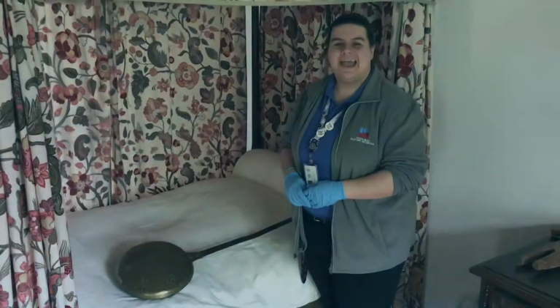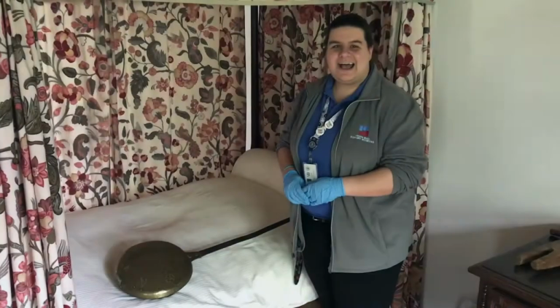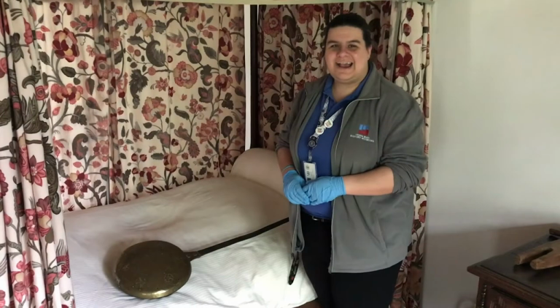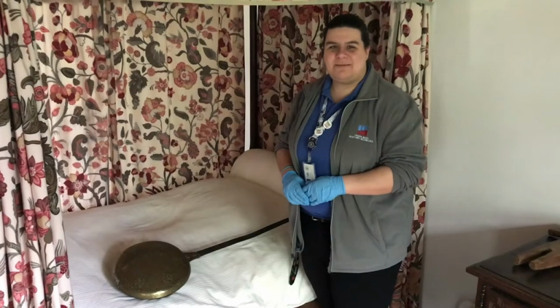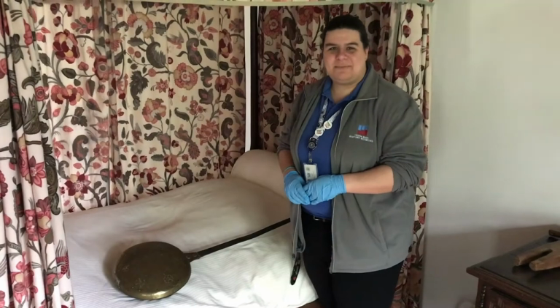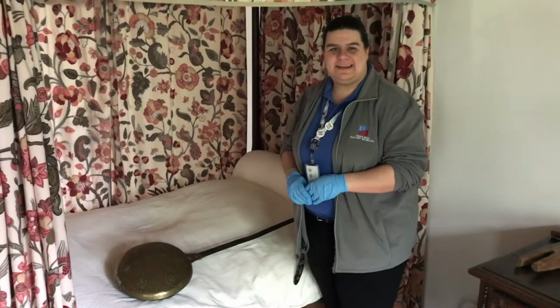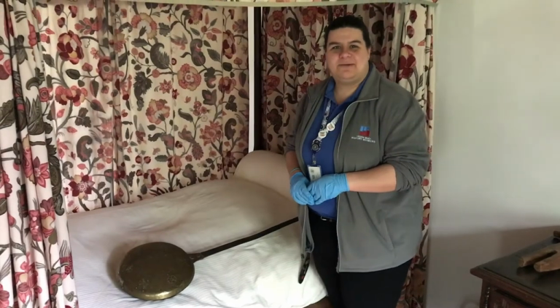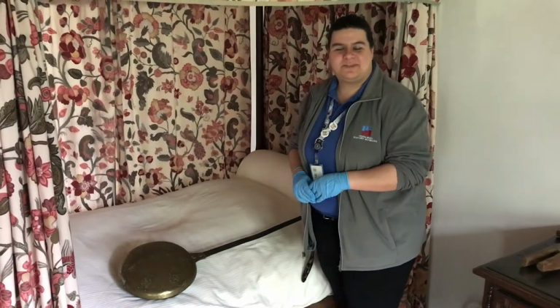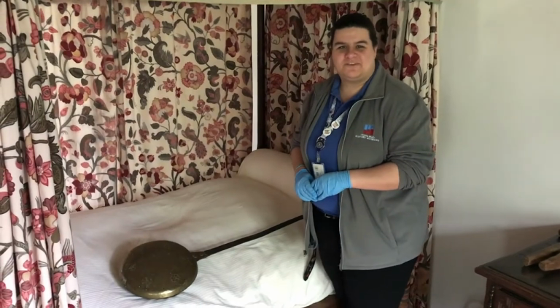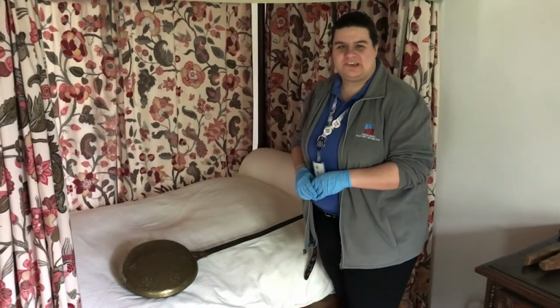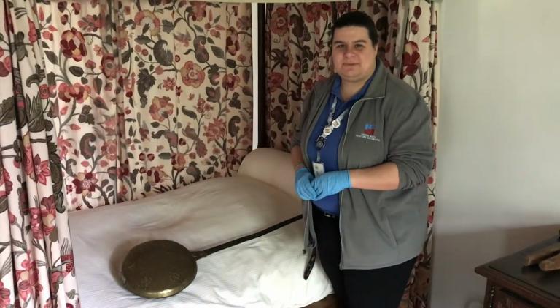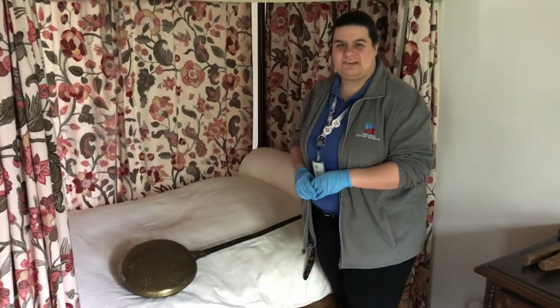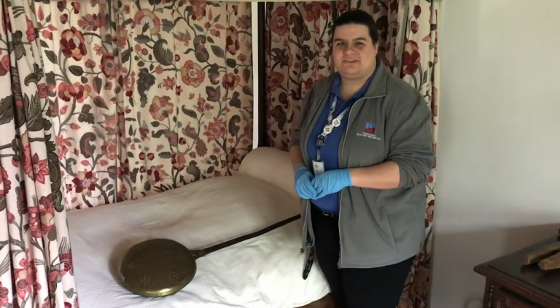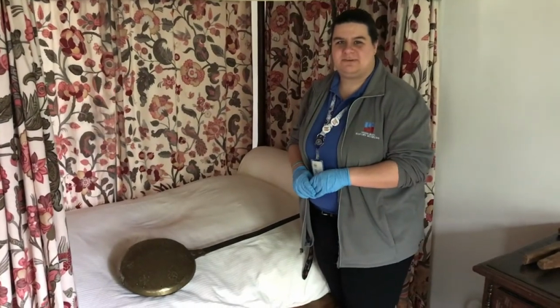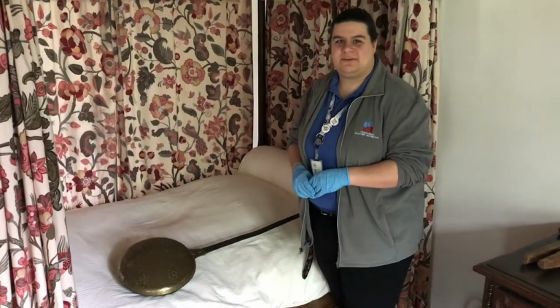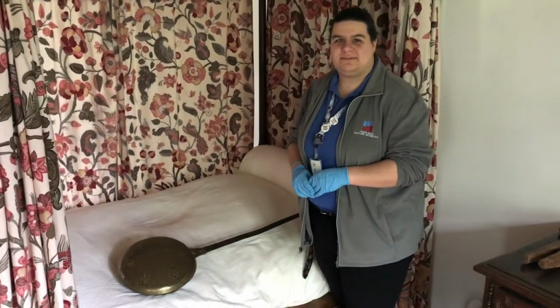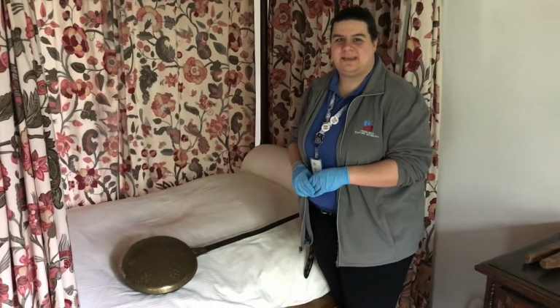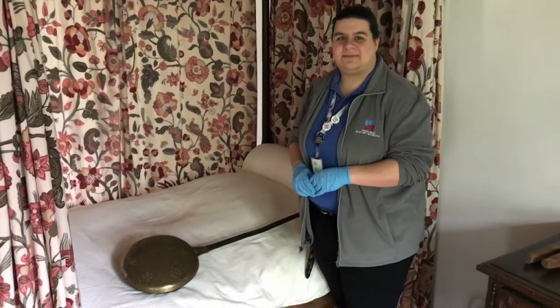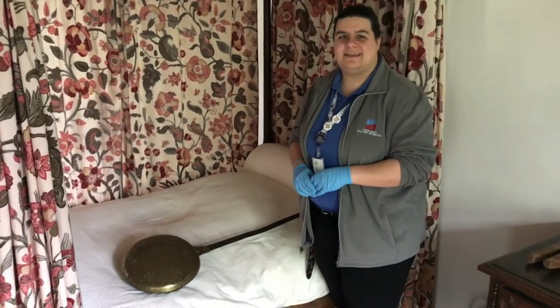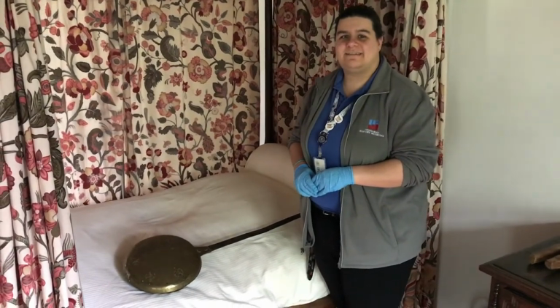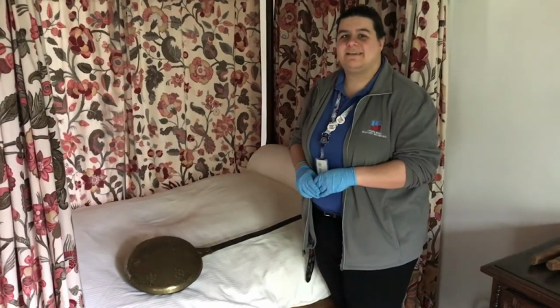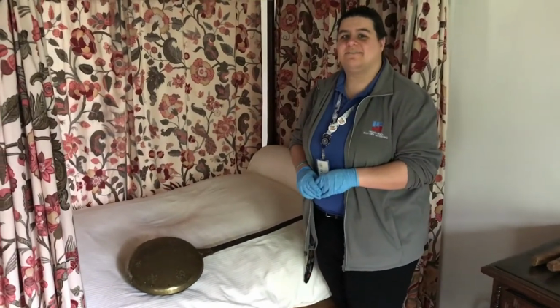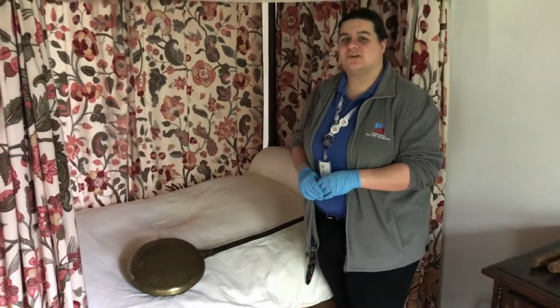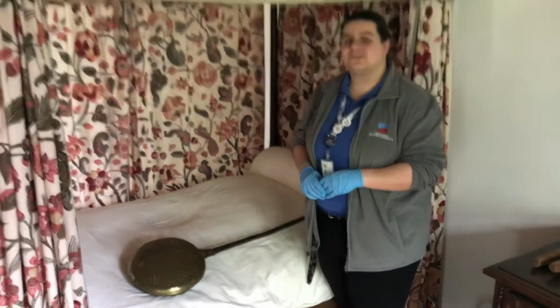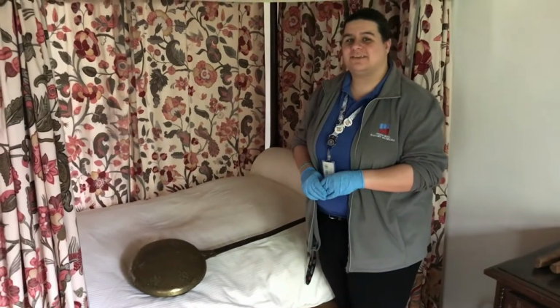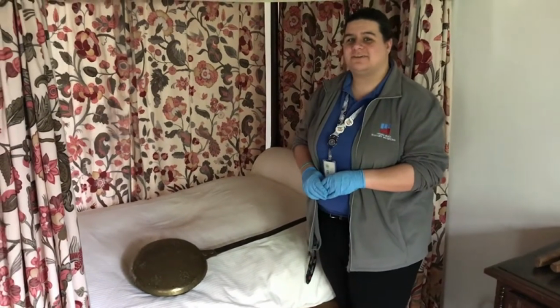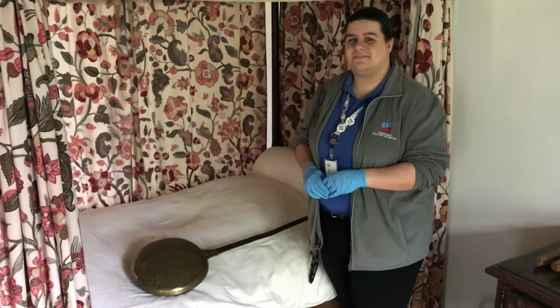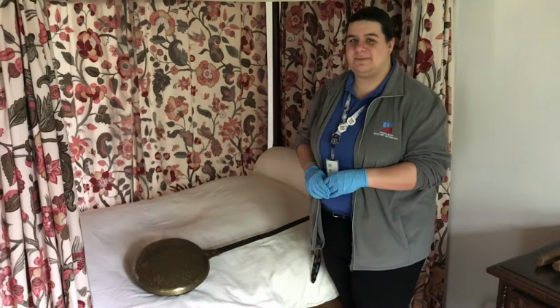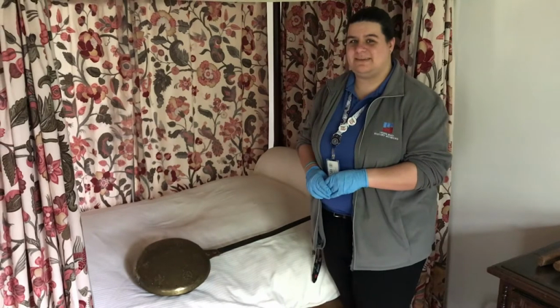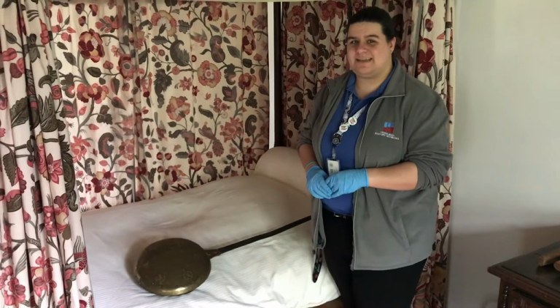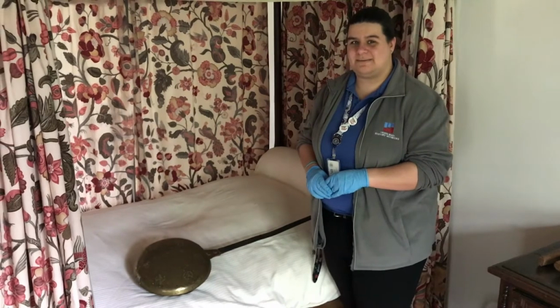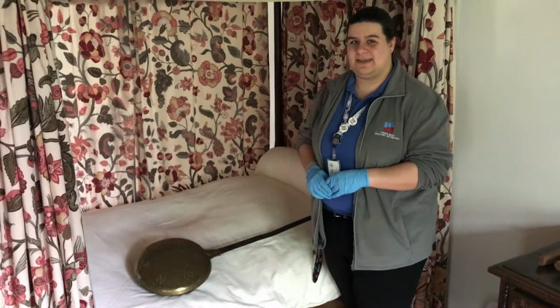Hi, I'm Amanda. I'm with the Virginia Beach History Museums and this is a virtual history segment.